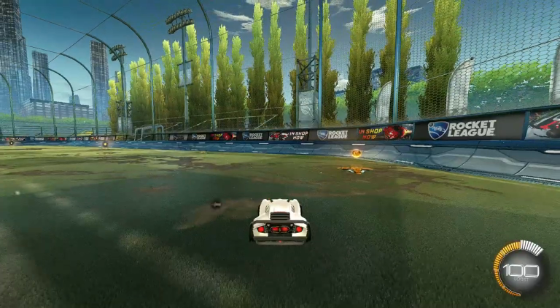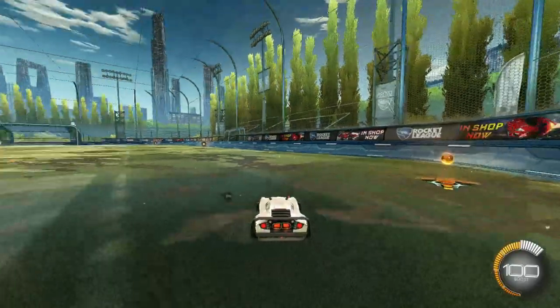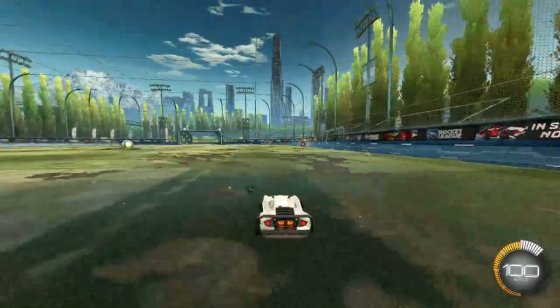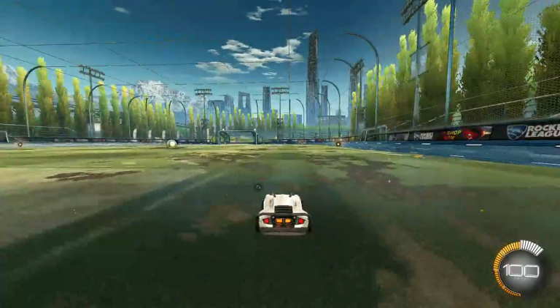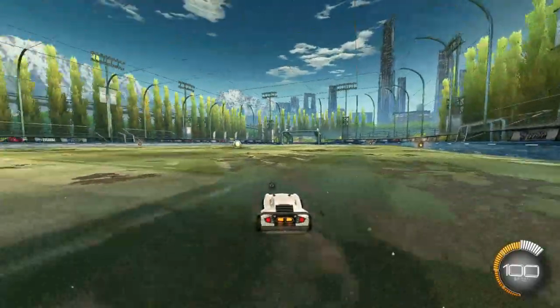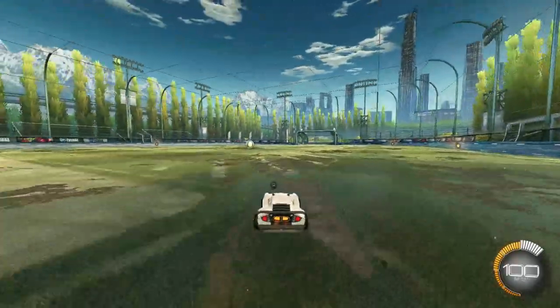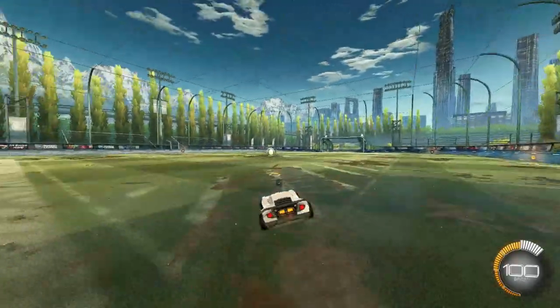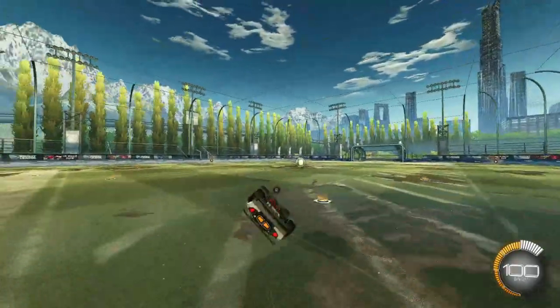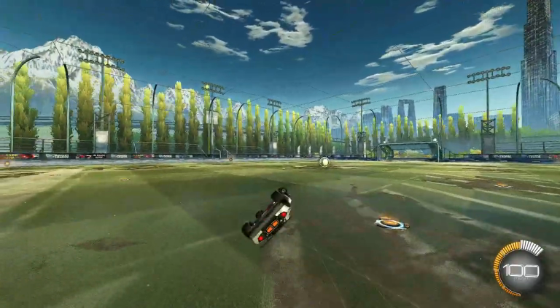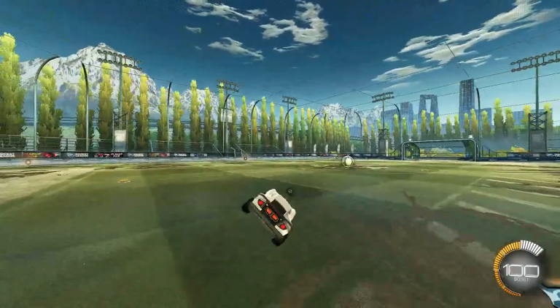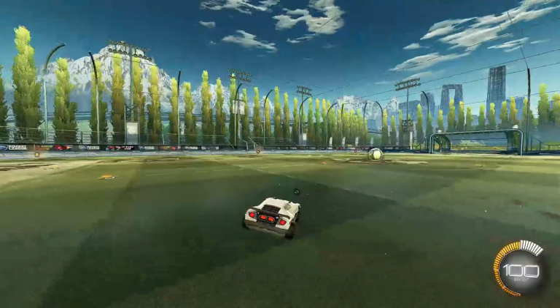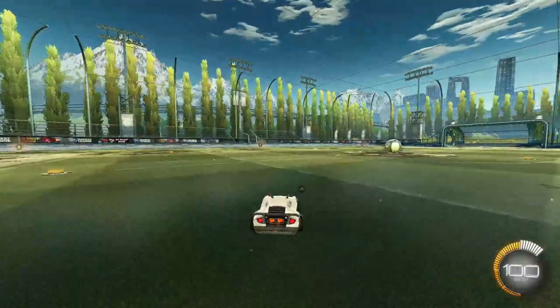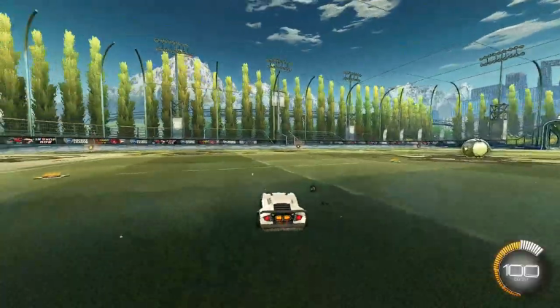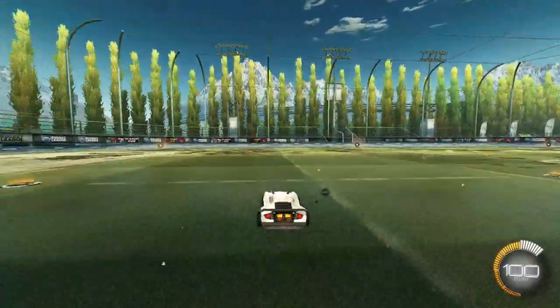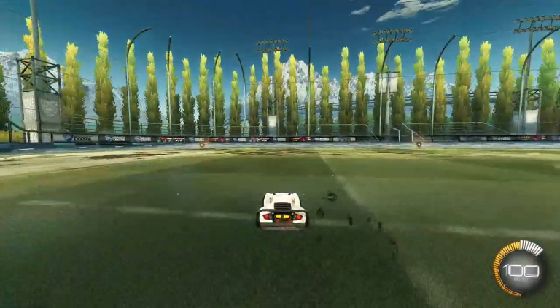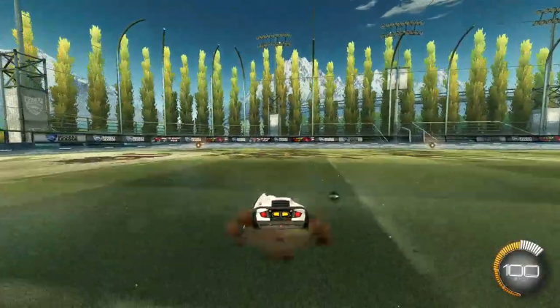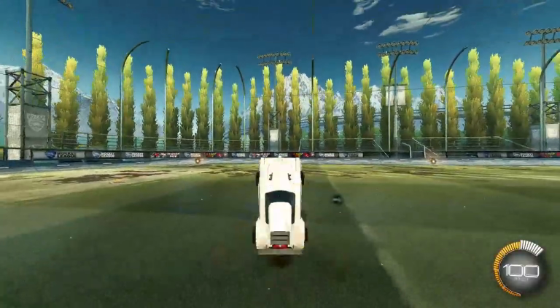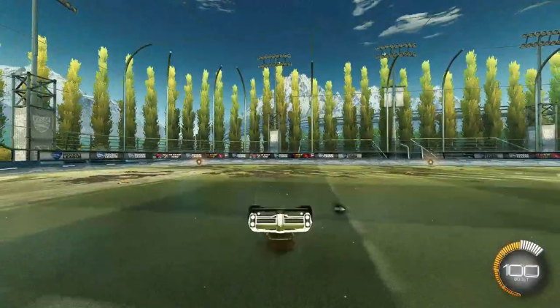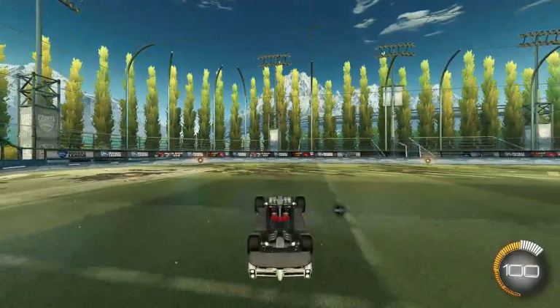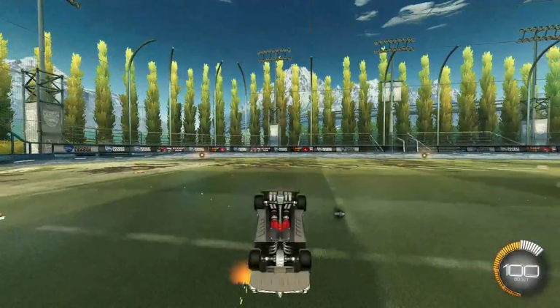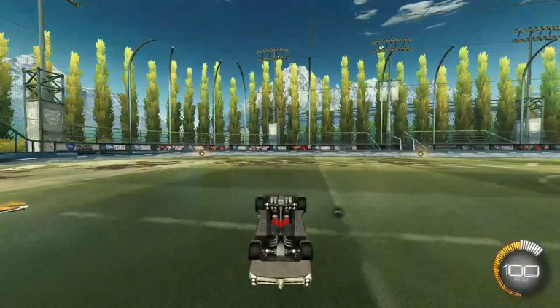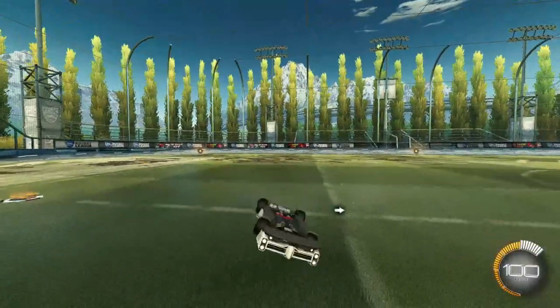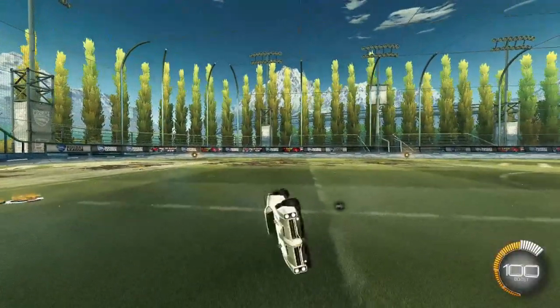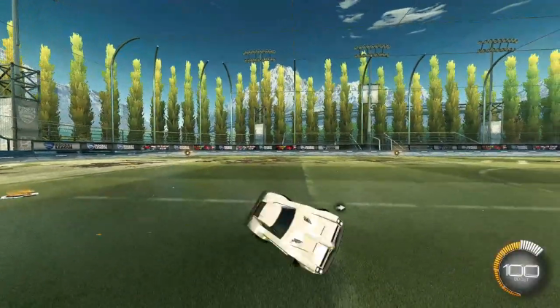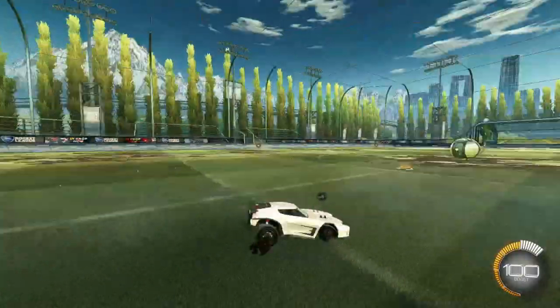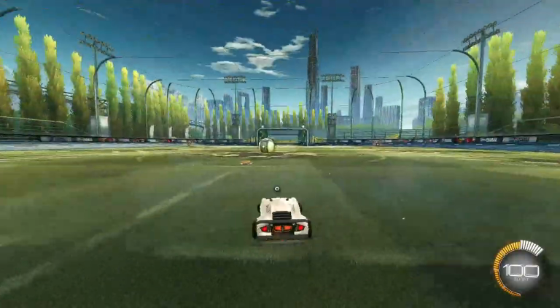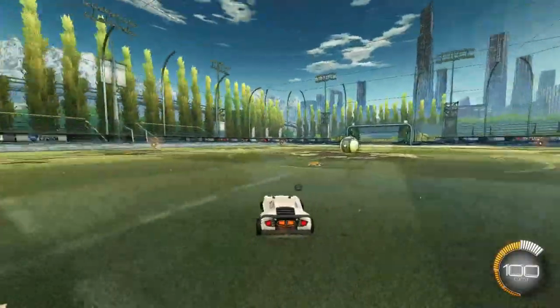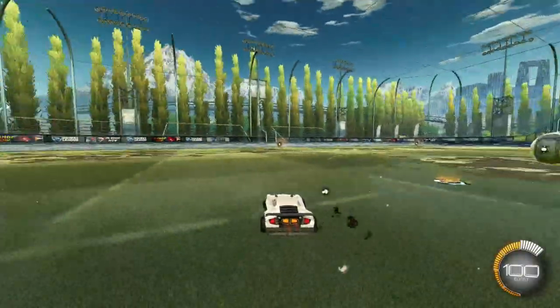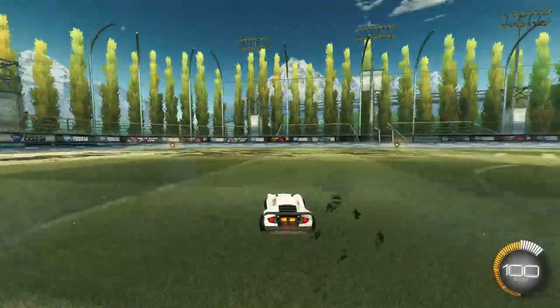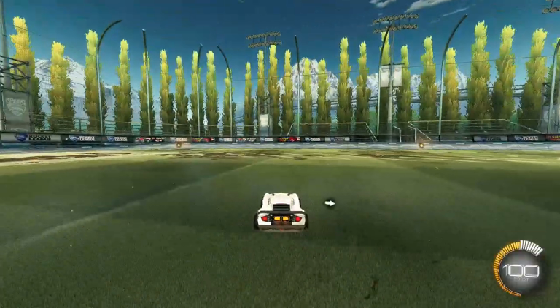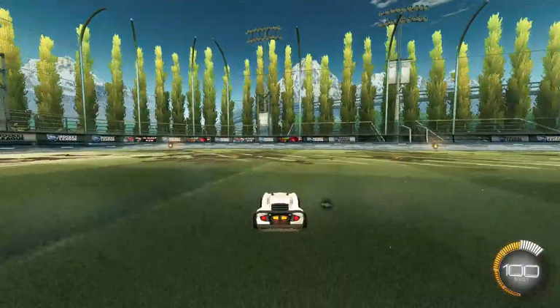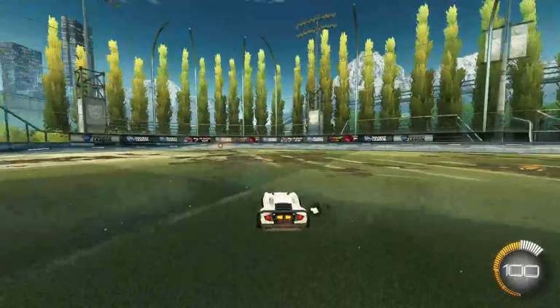Hello and welcome back to another video. Today I will show you how to half flip in Rocket League.